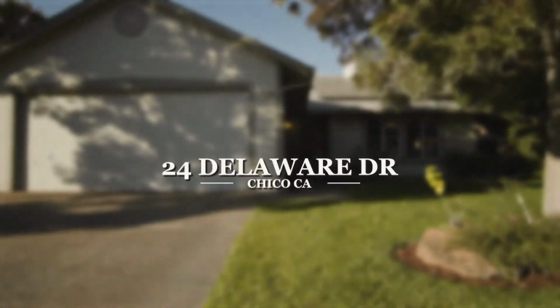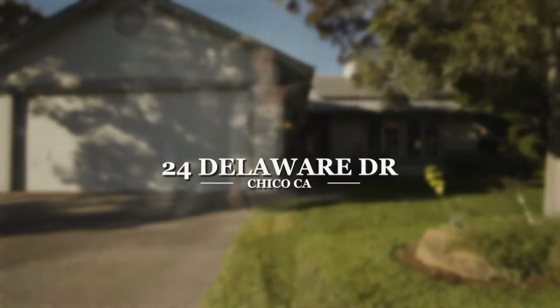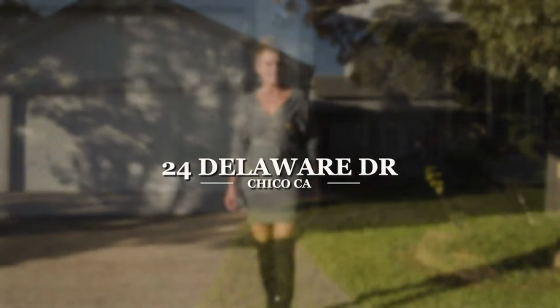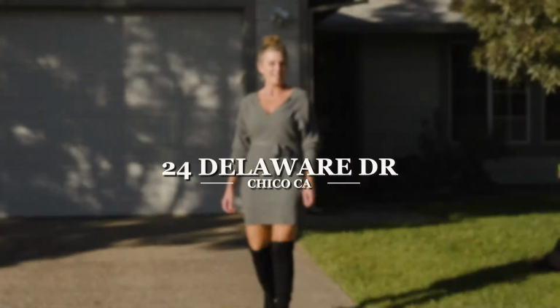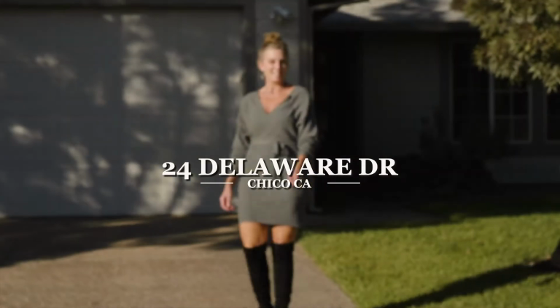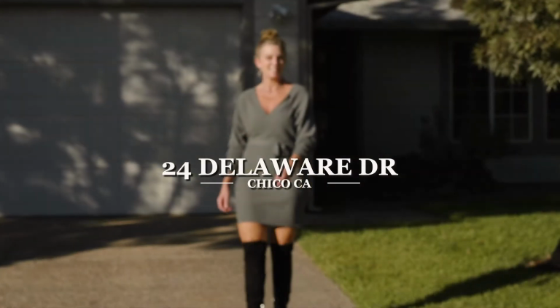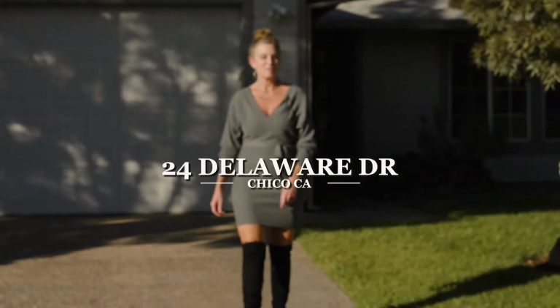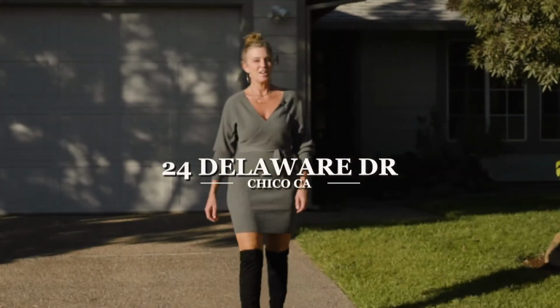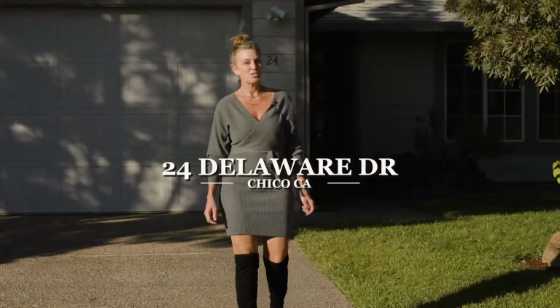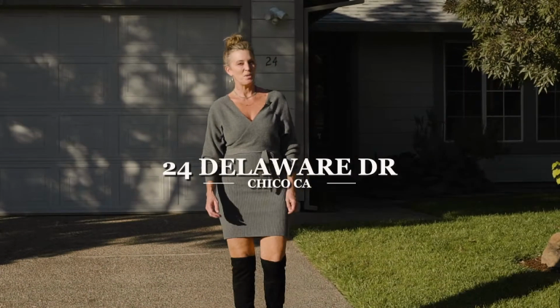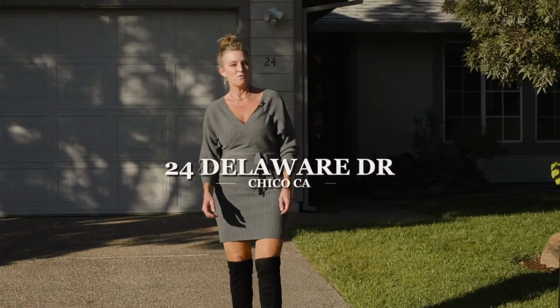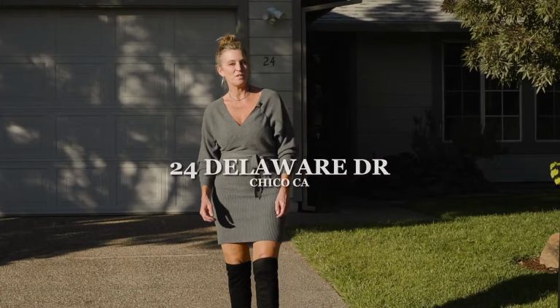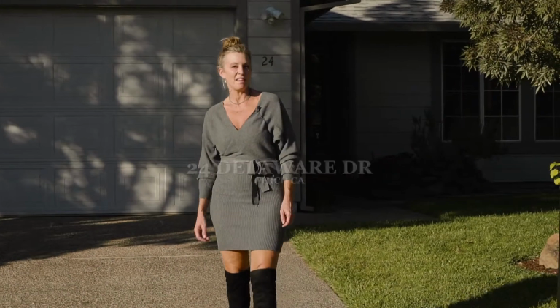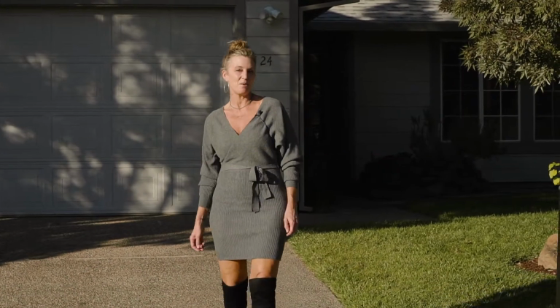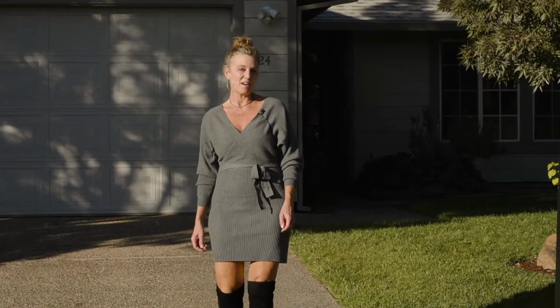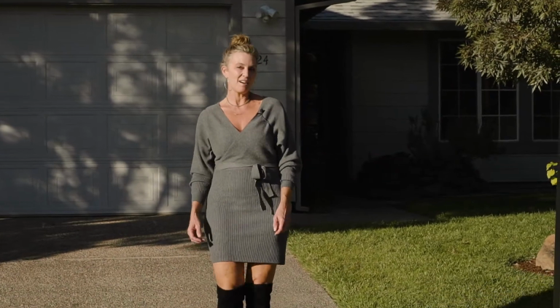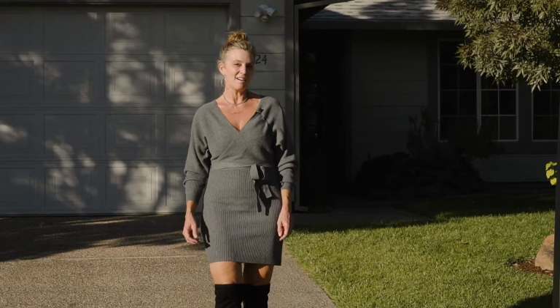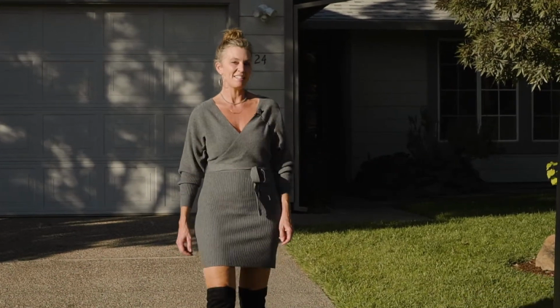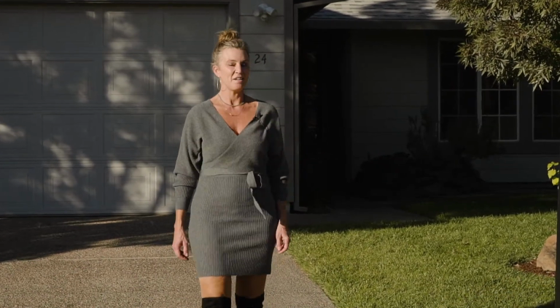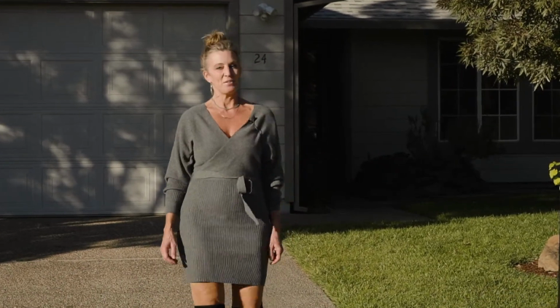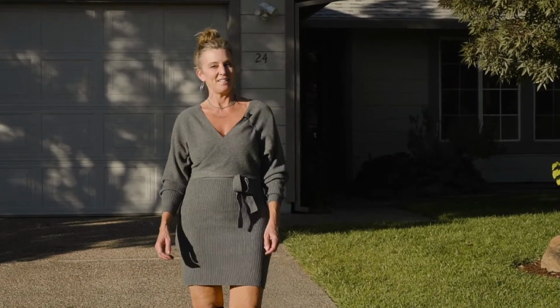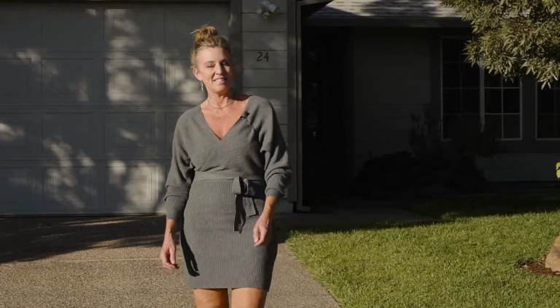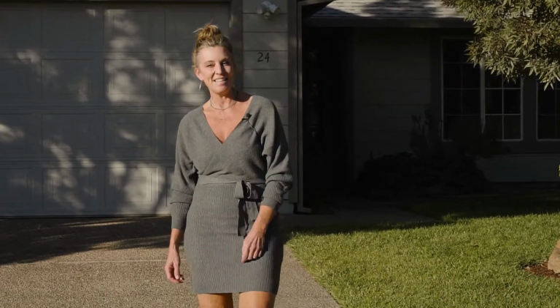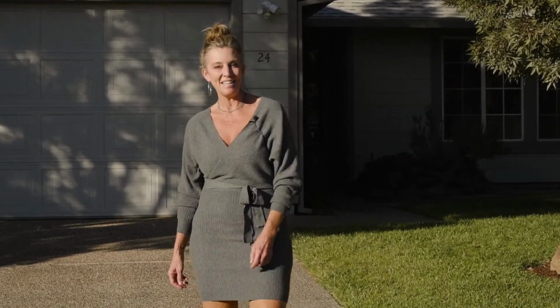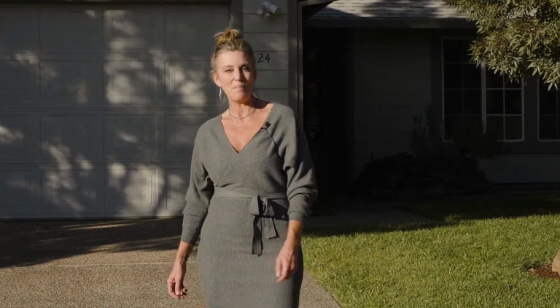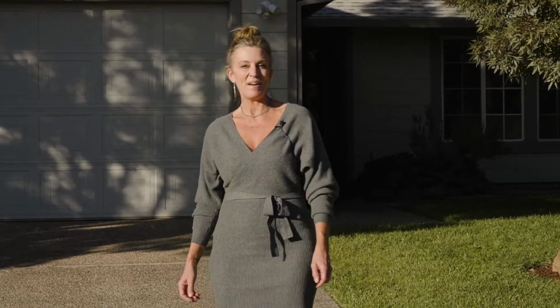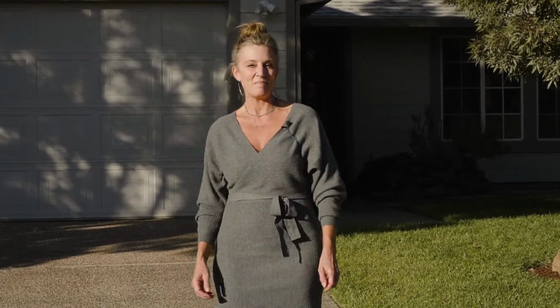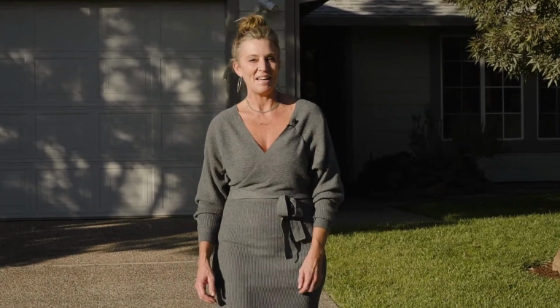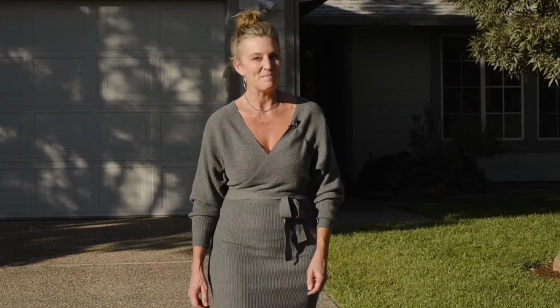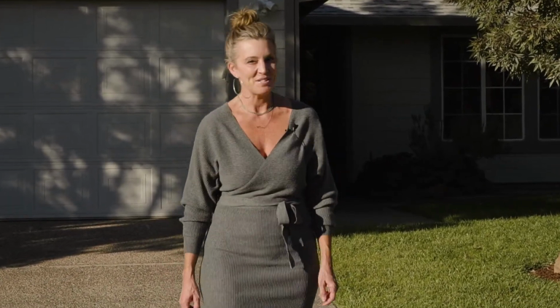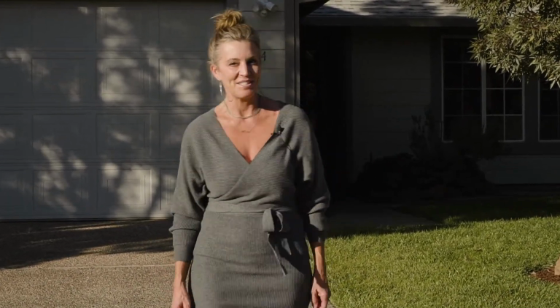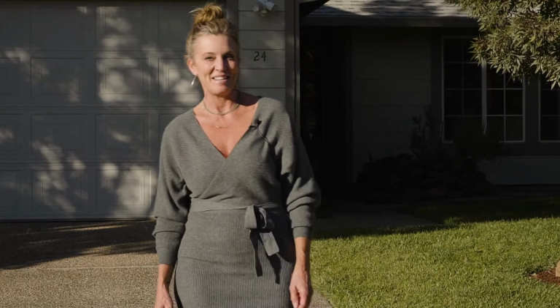Hey guys, here we are at 24 Delaware. It's another great listing by the Platinum Partners team.